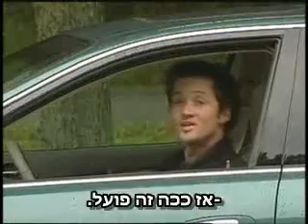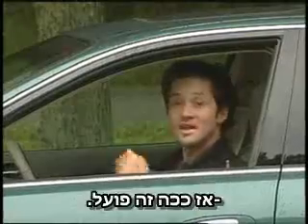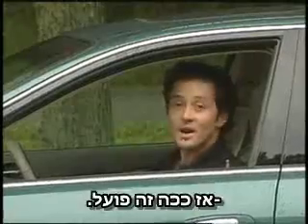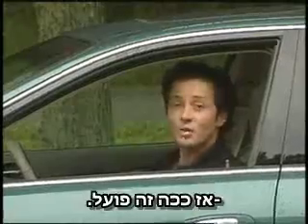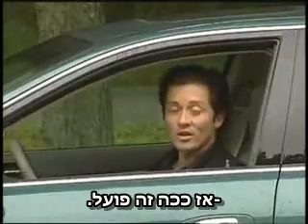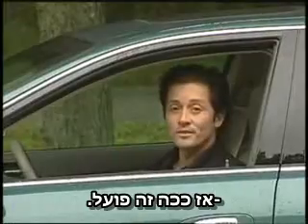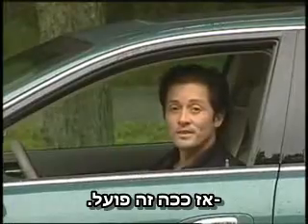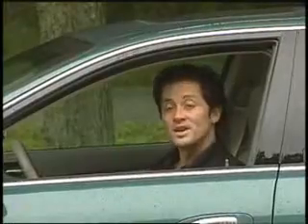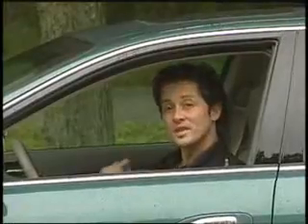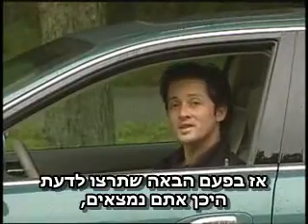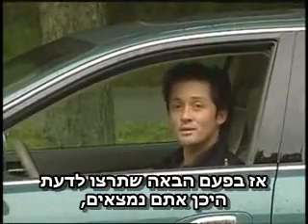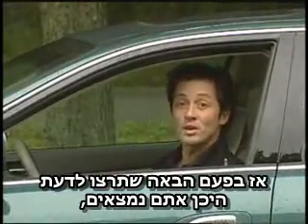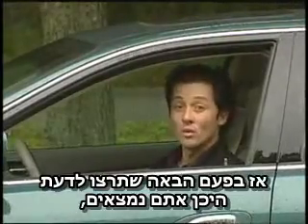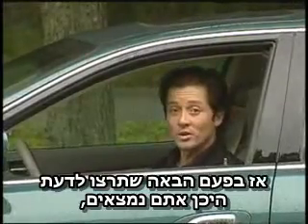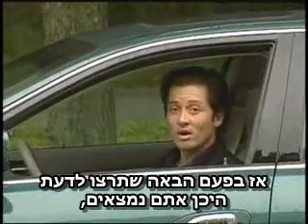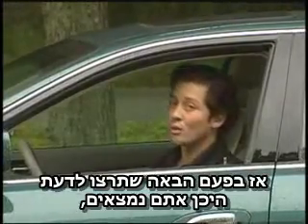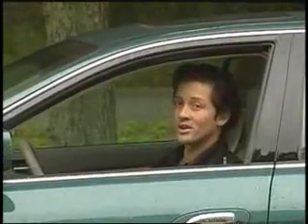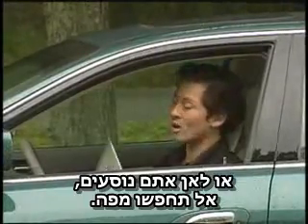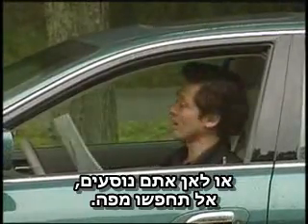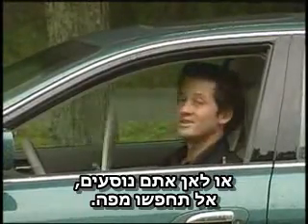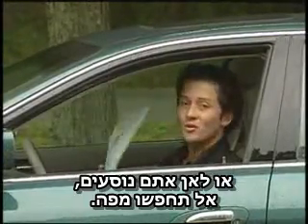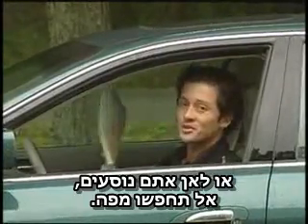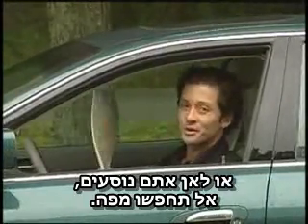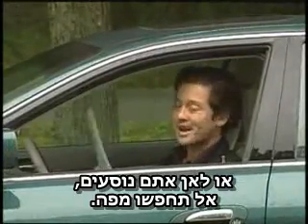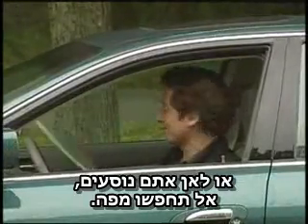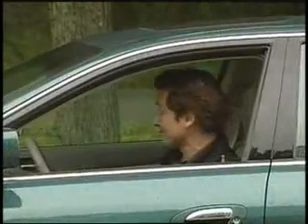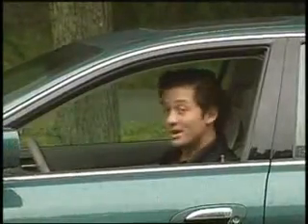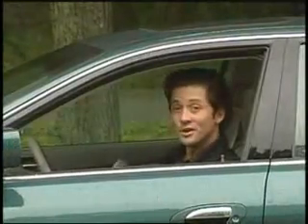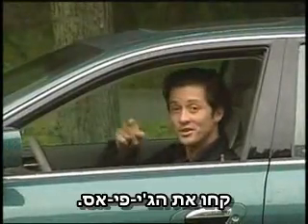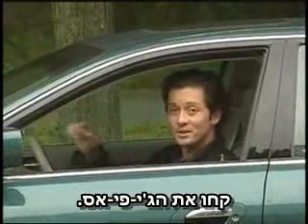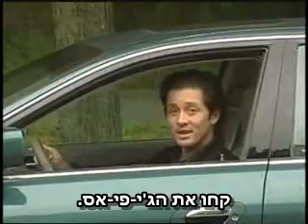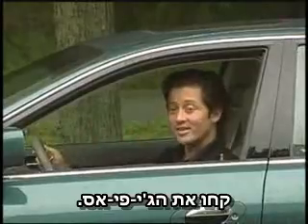So that's how it works. The next time you want to know where you are or where you're going, don't reach for a map — reach for your GPS.